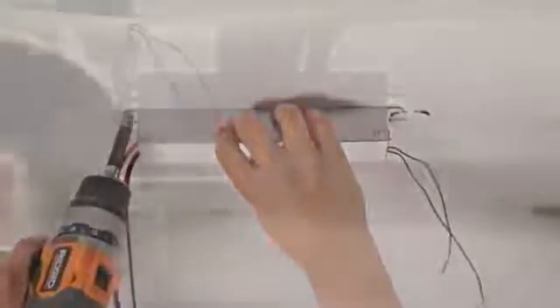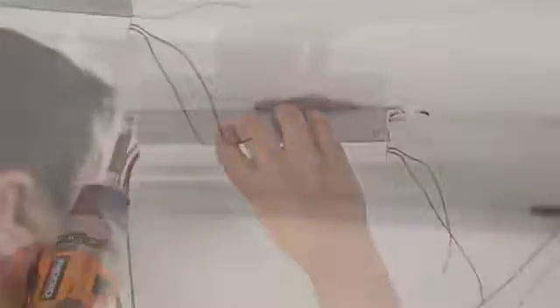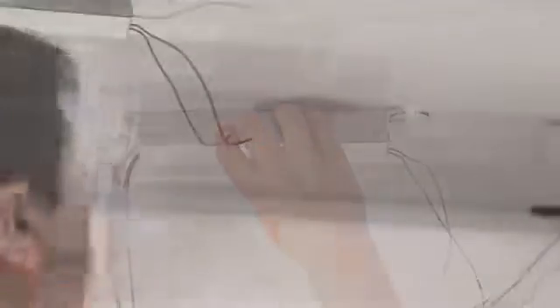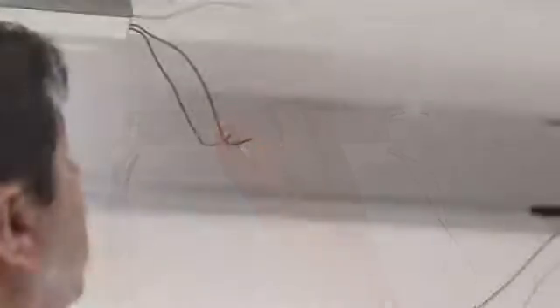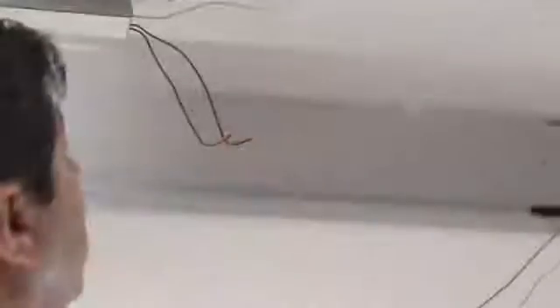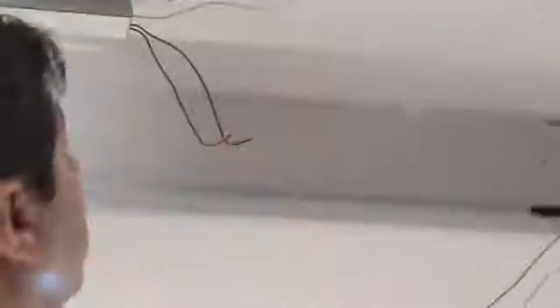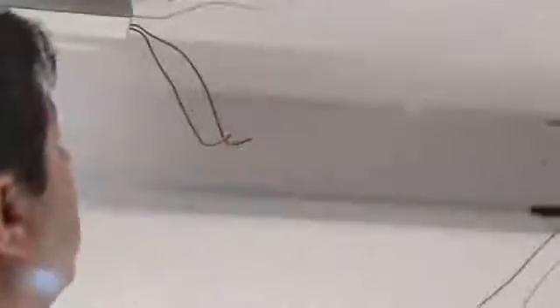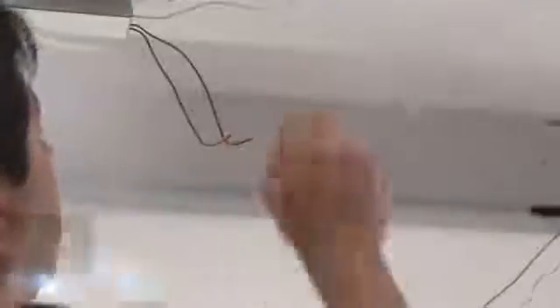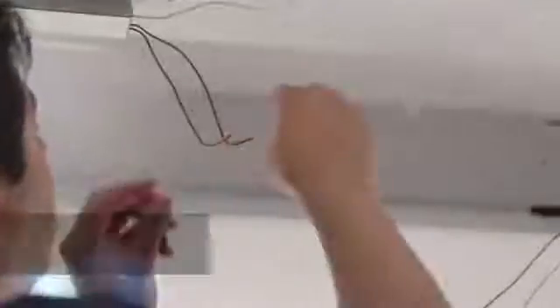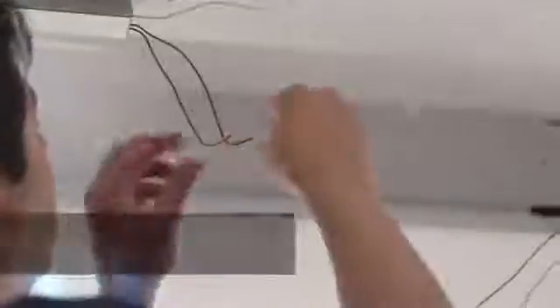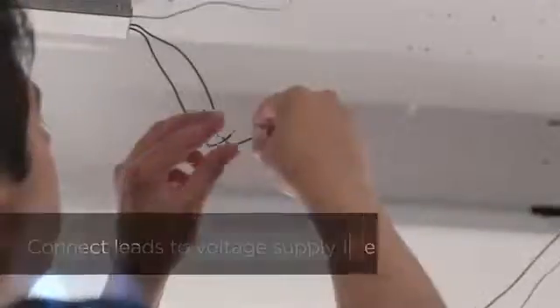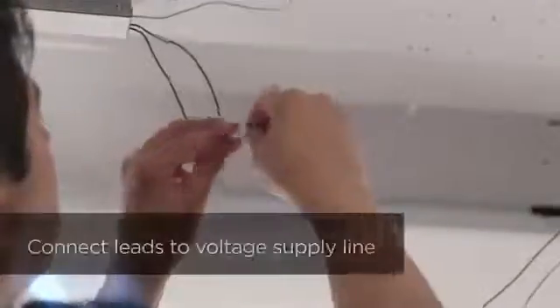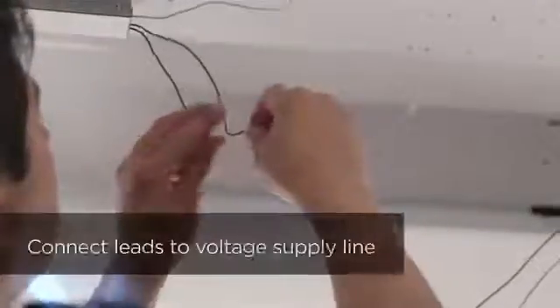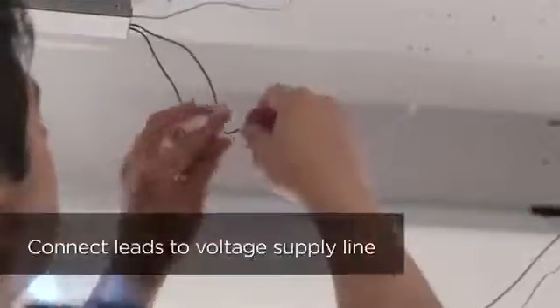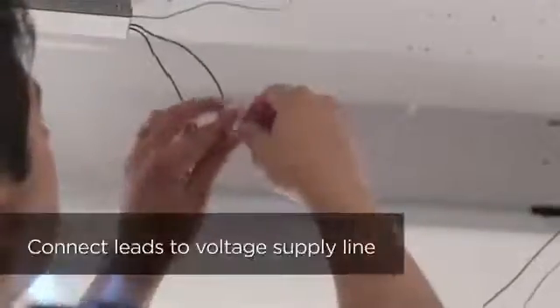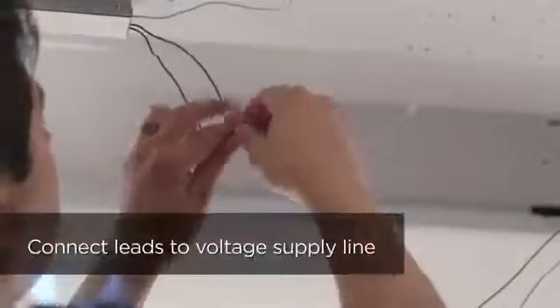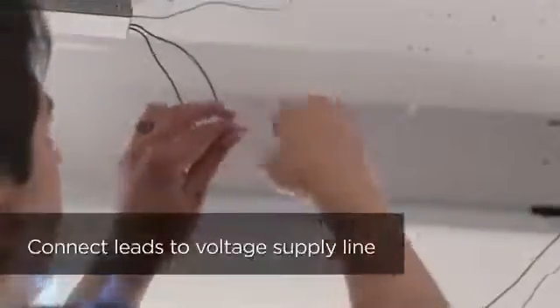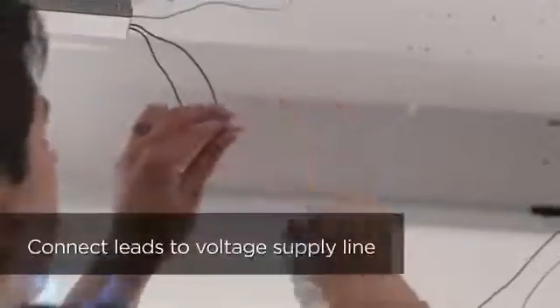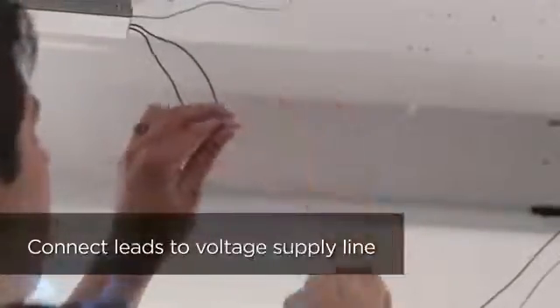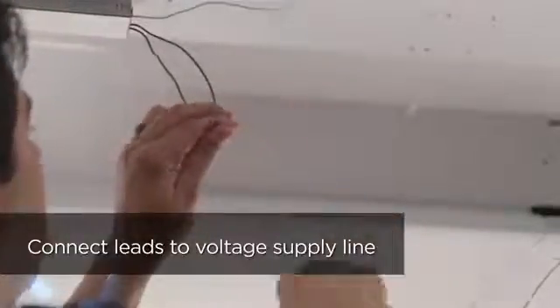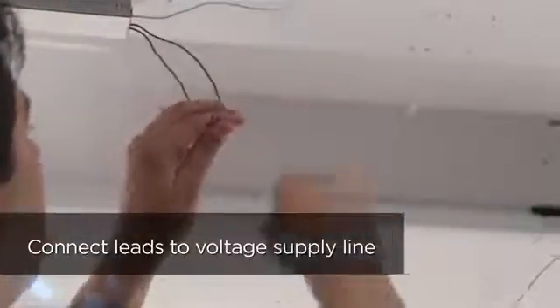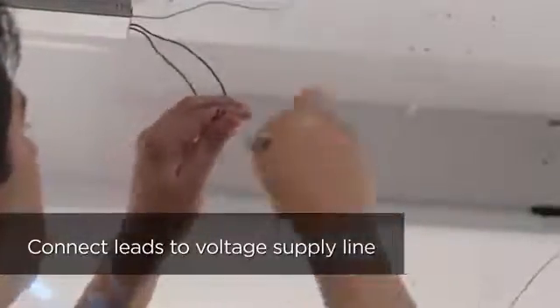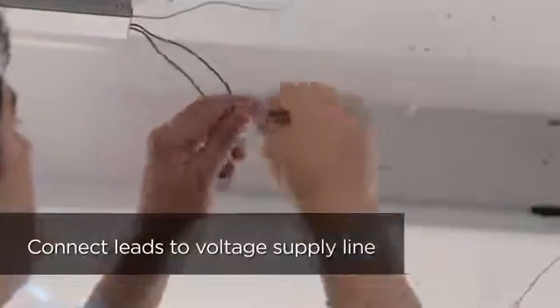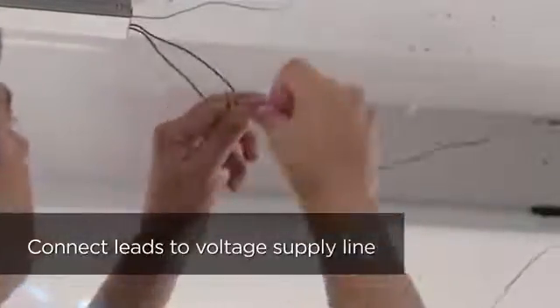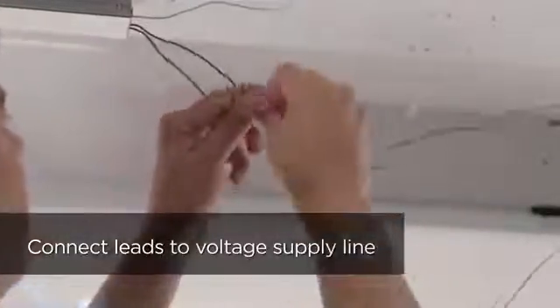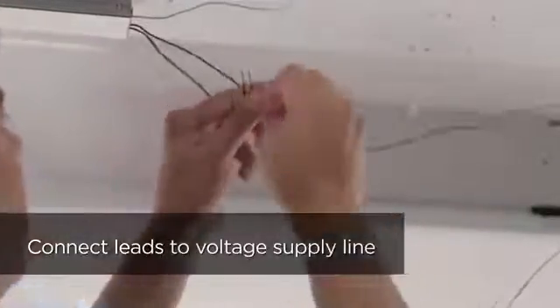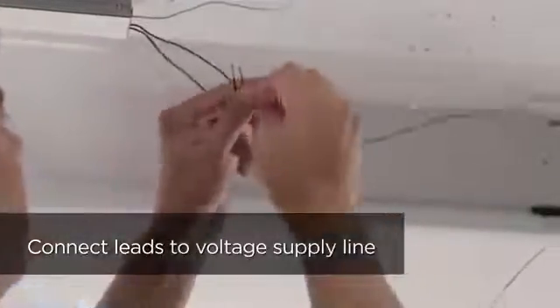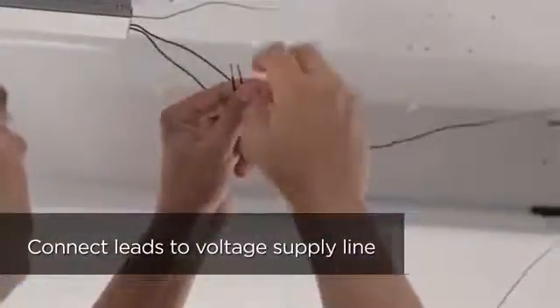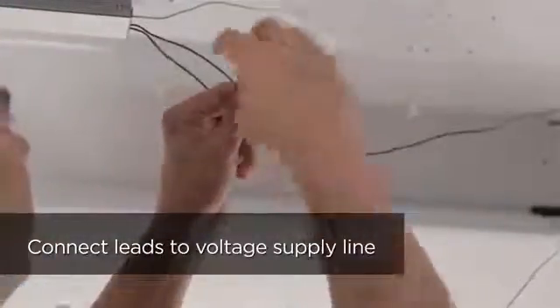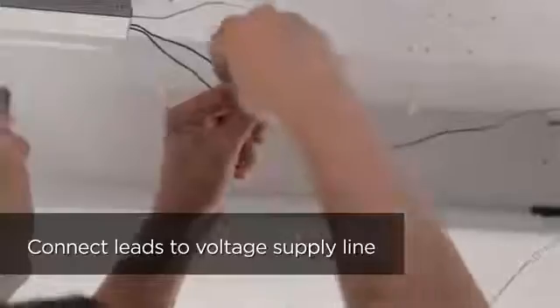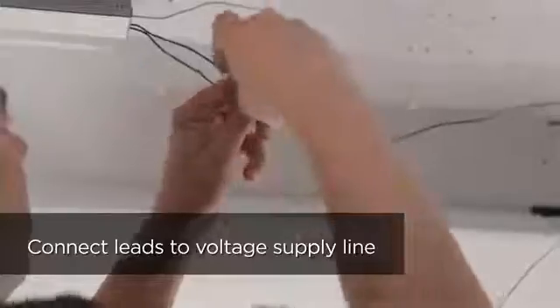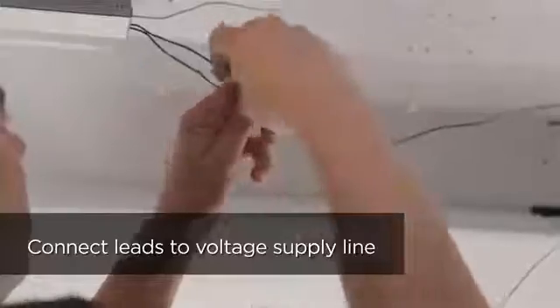Connect the black fixture lead to the voltage supply line position, and the white fixture lead to the neutral supply position.